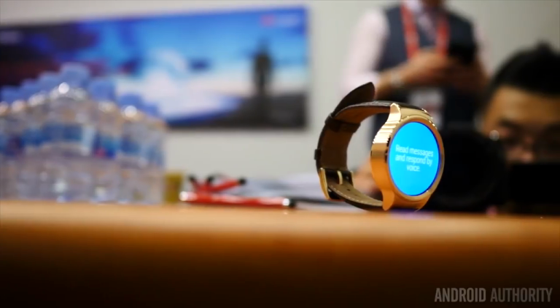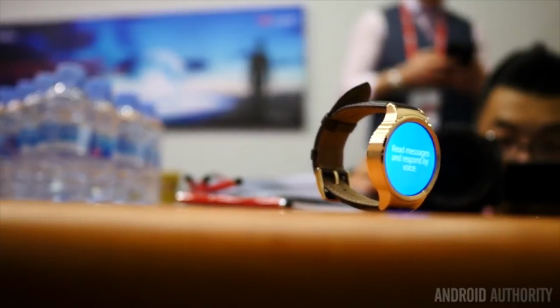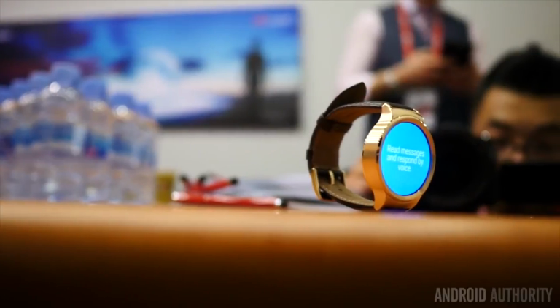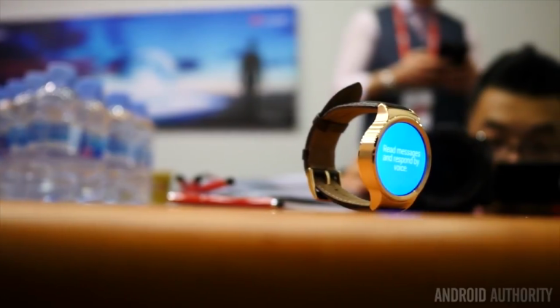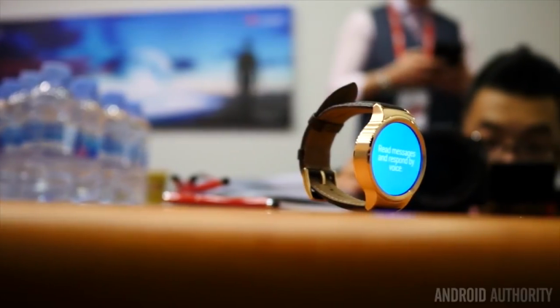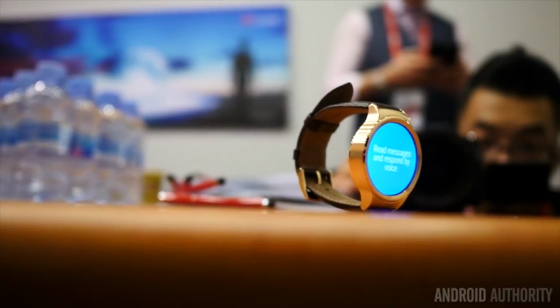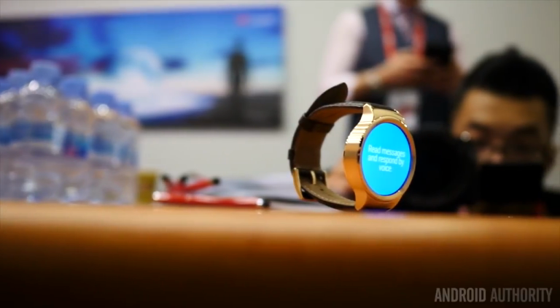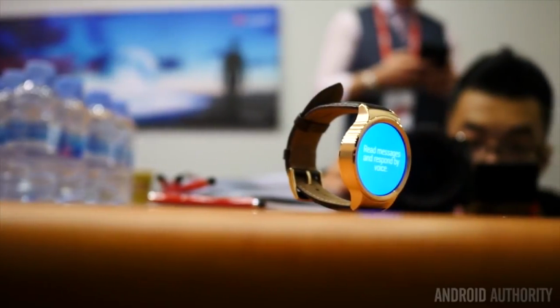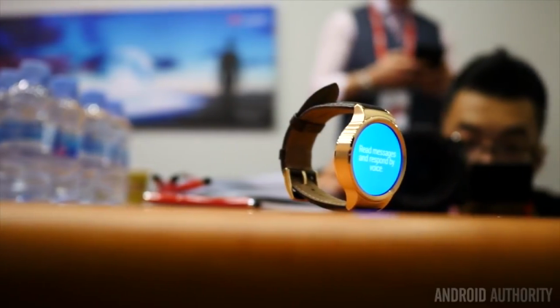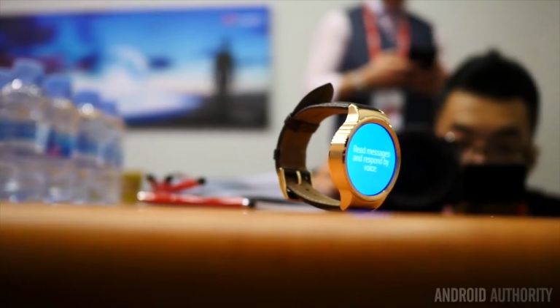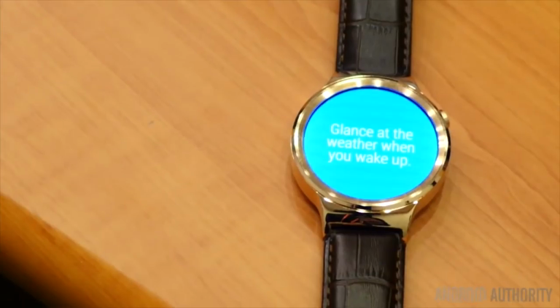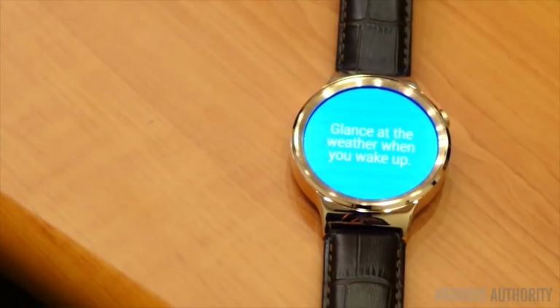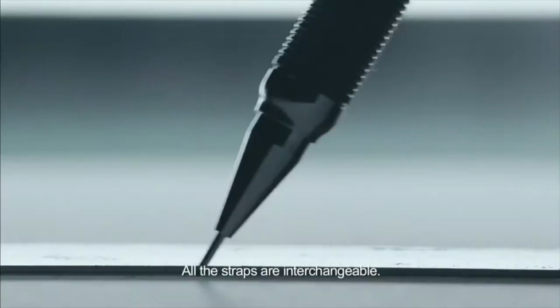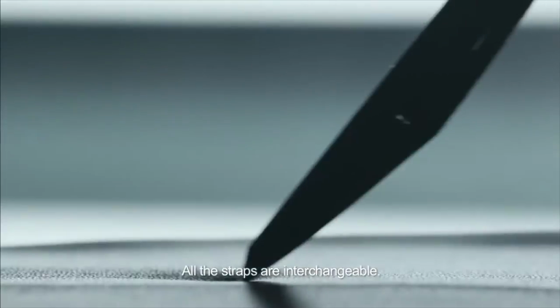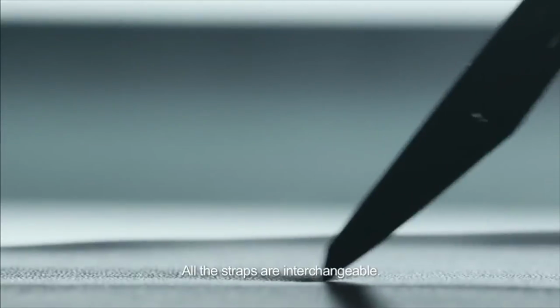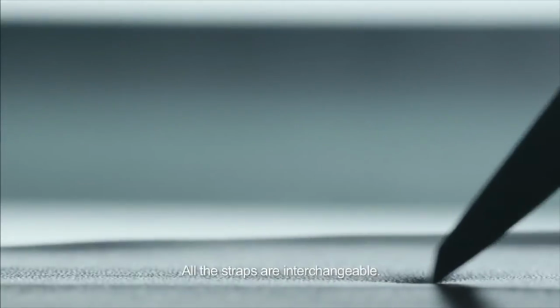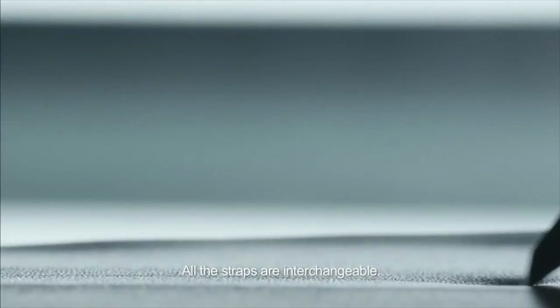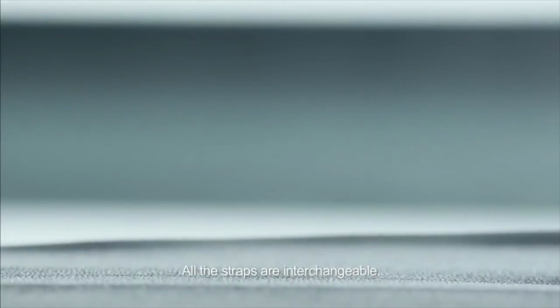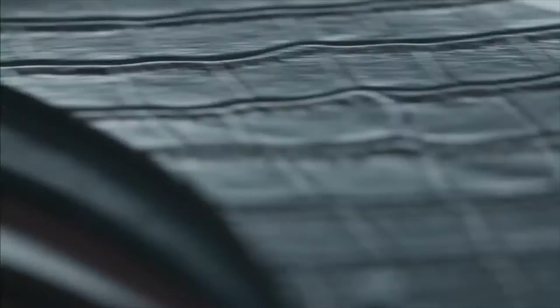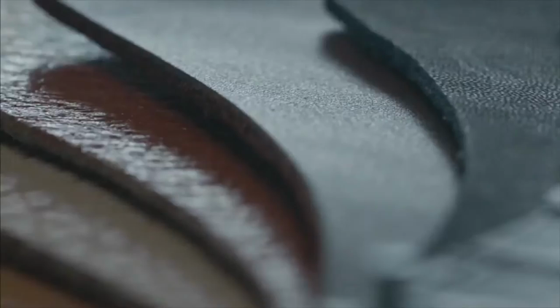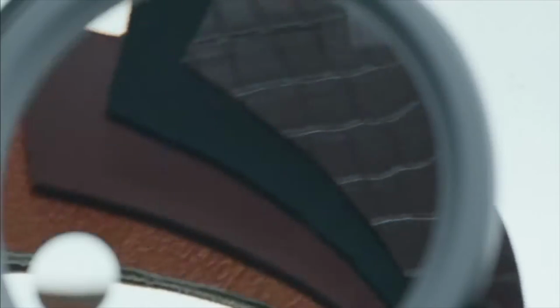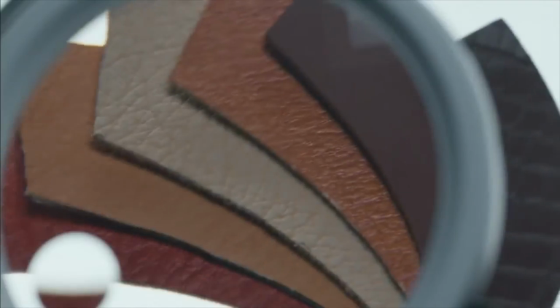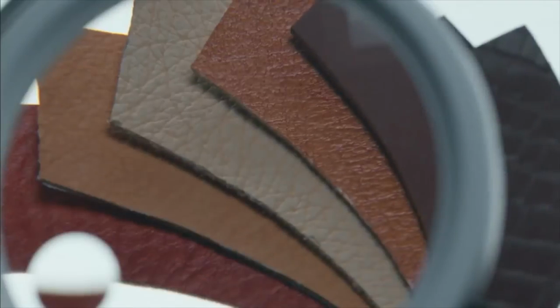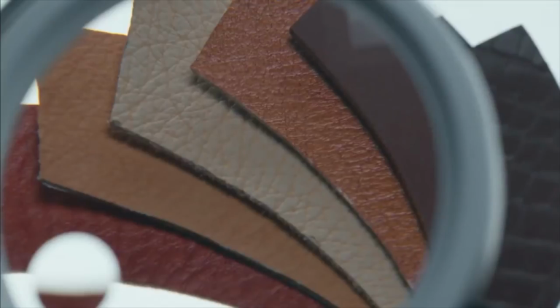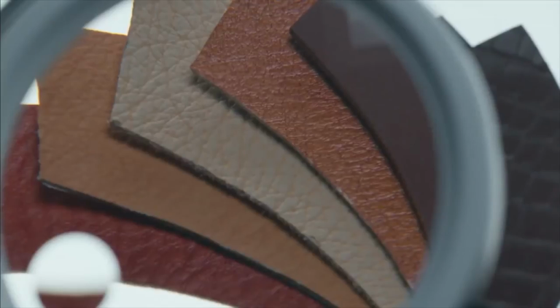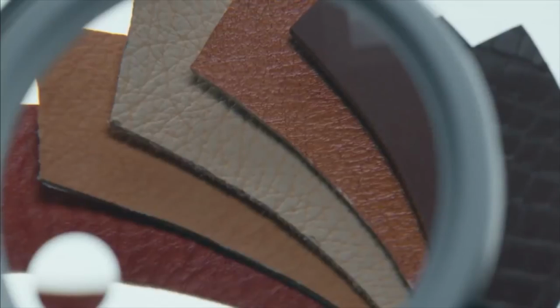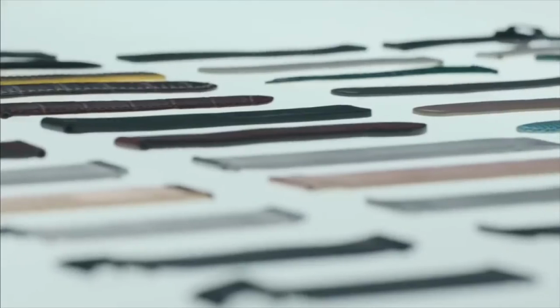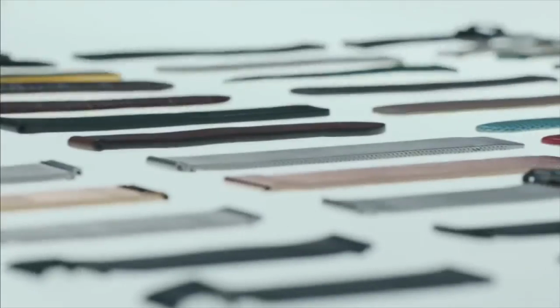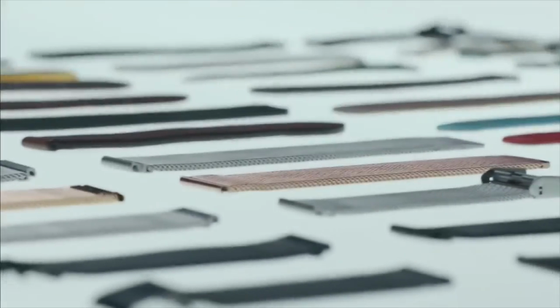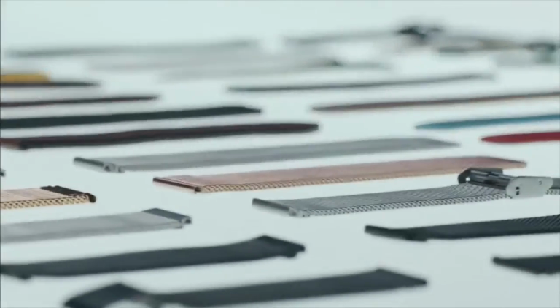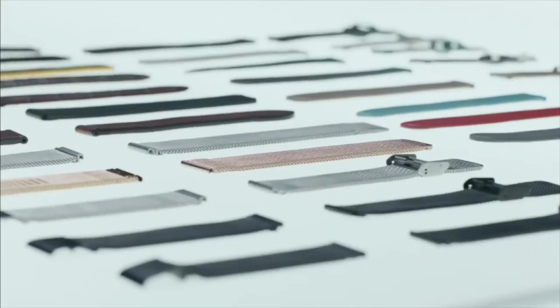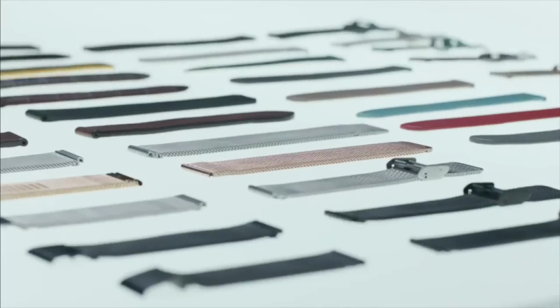This watch has a rounded screen, a metal housing, and removable straps, which are very important for all kinds of people.